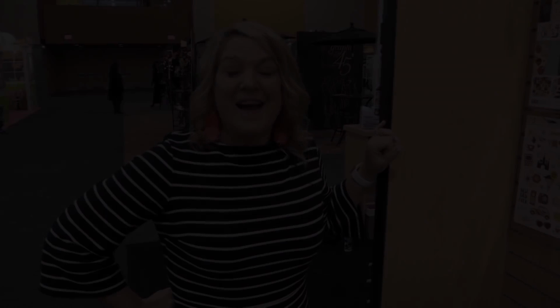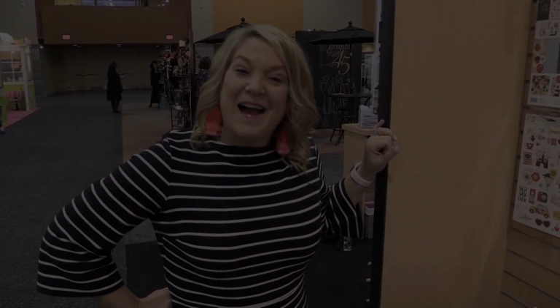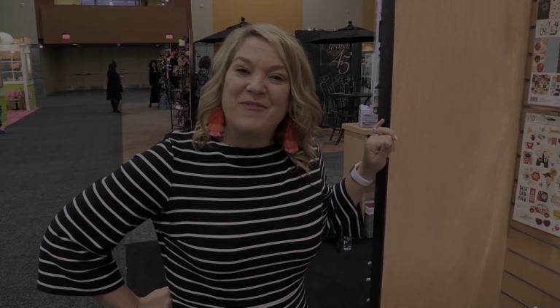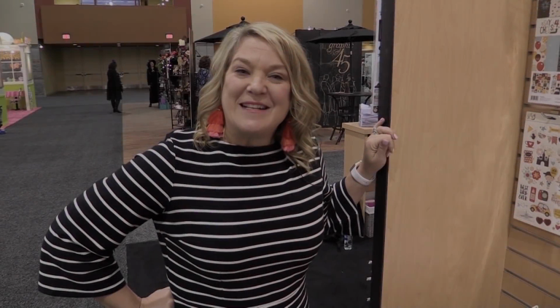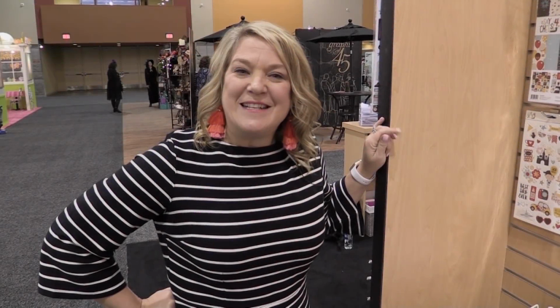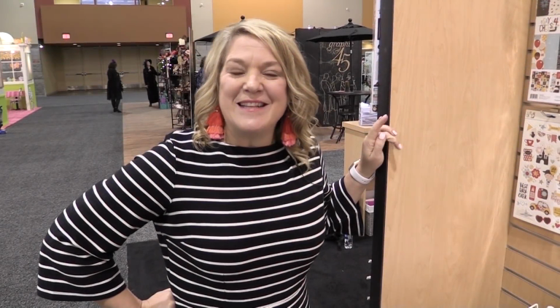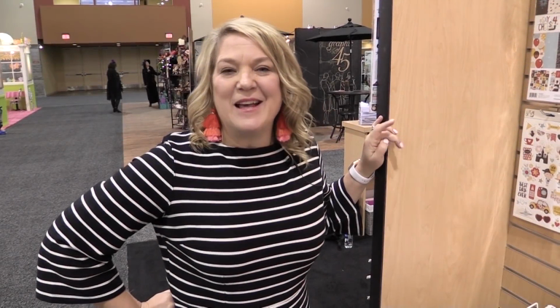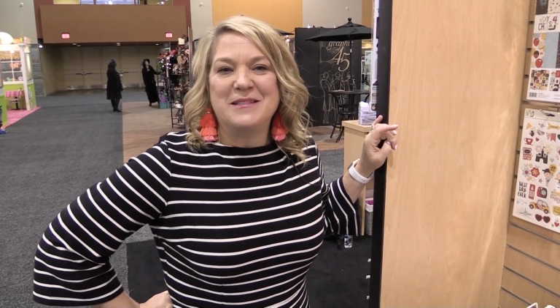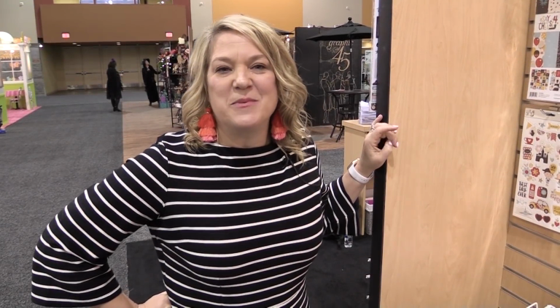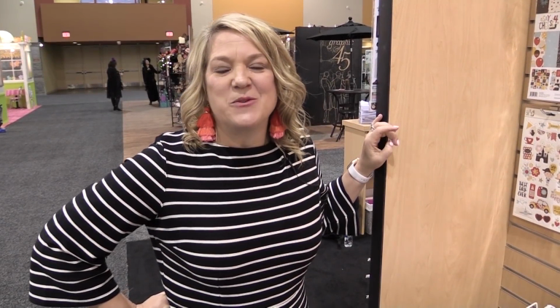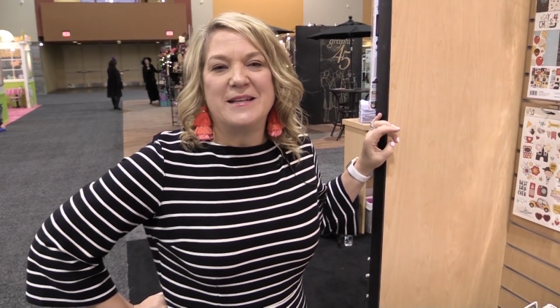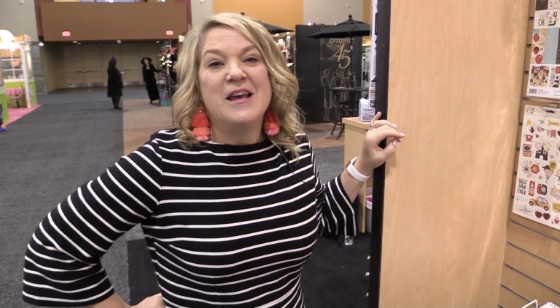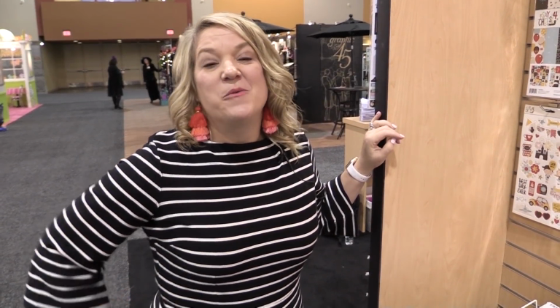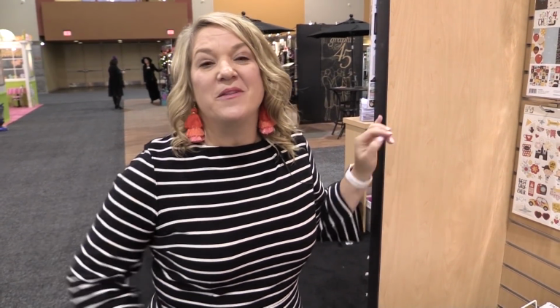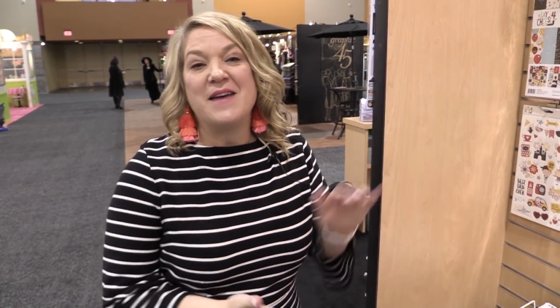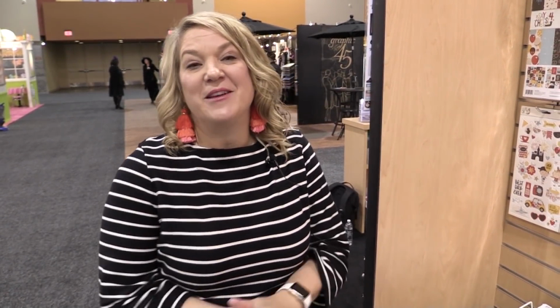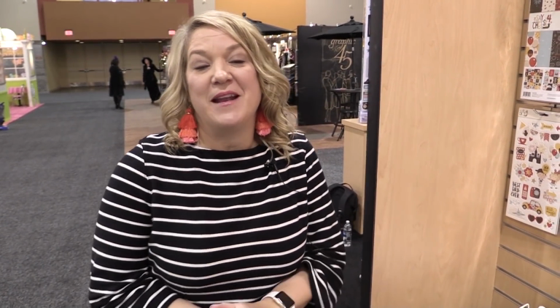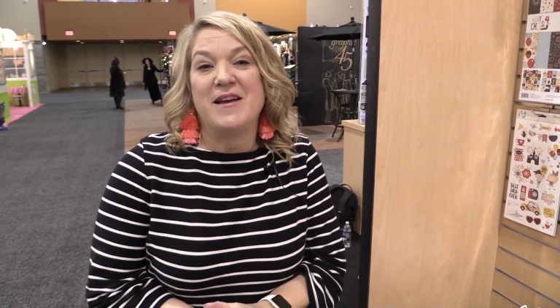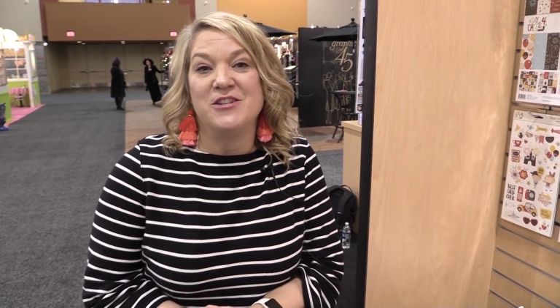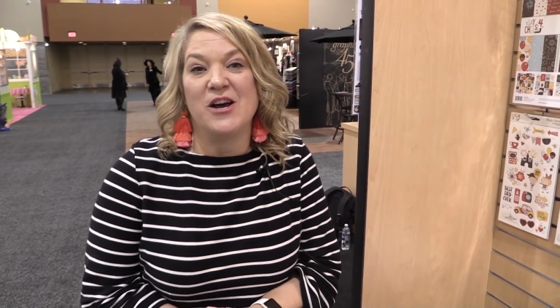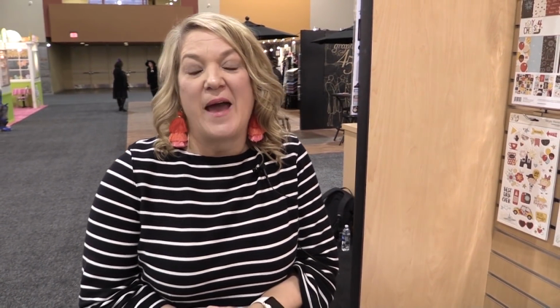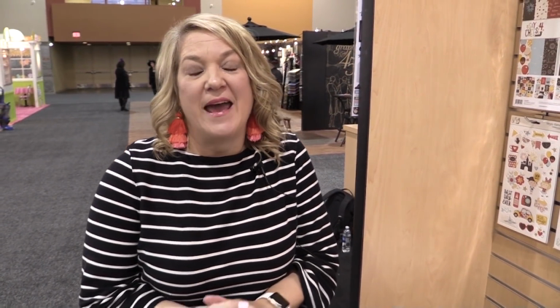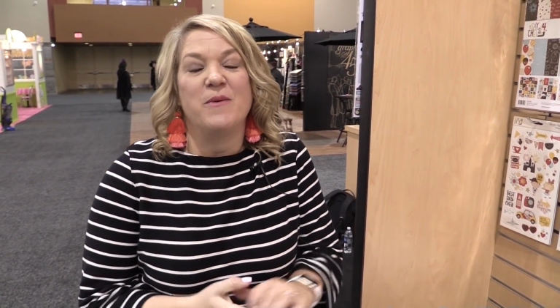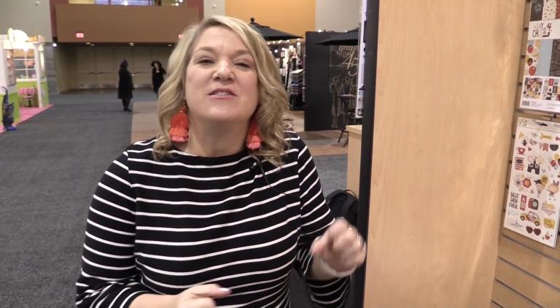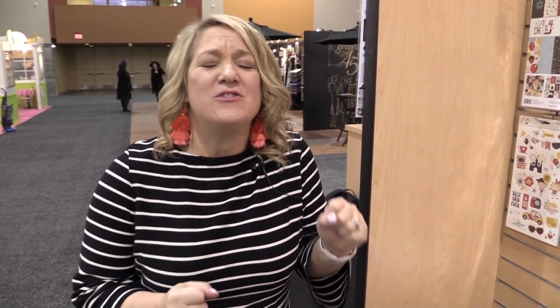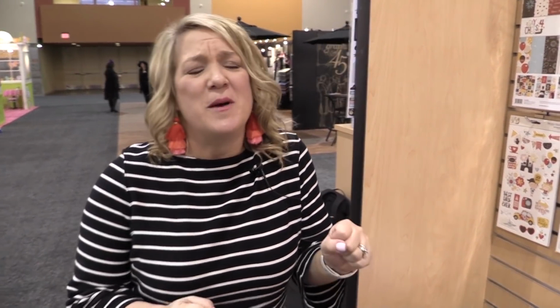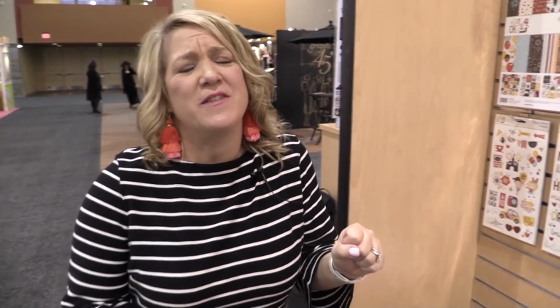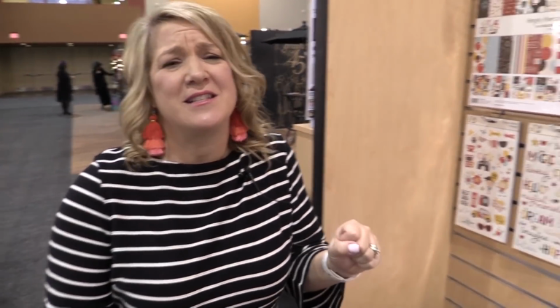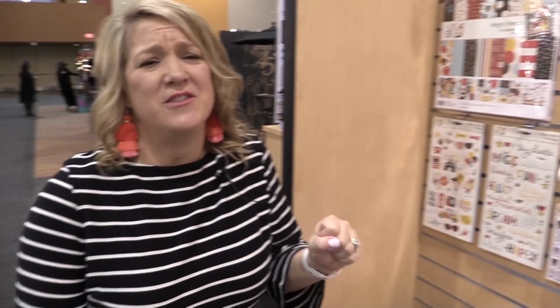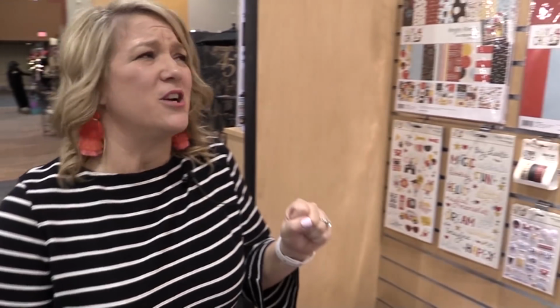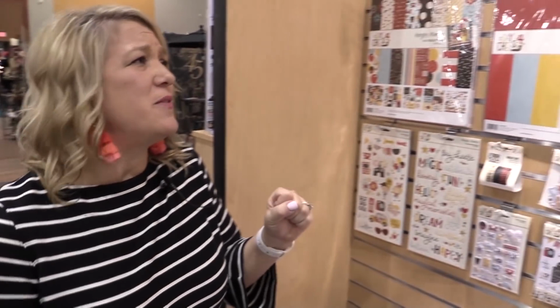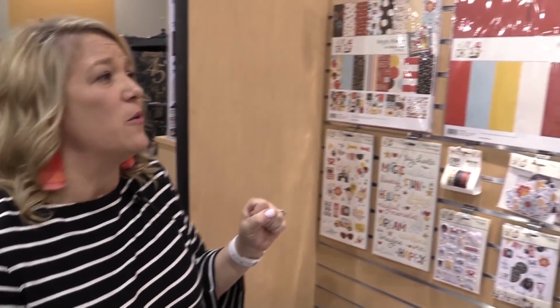Hi friends, it's Lael with Simple Stories. We're live at the Creativation Show and we have so much fun stuff to share with you.